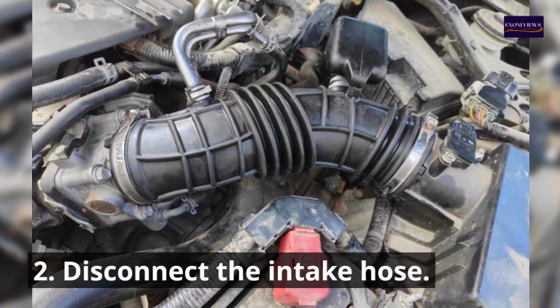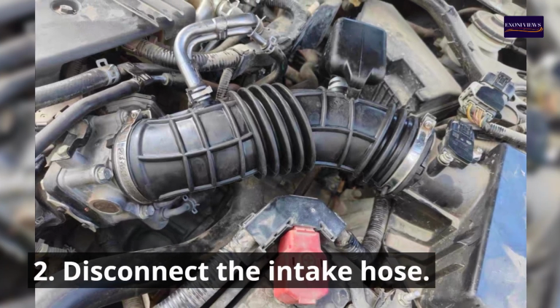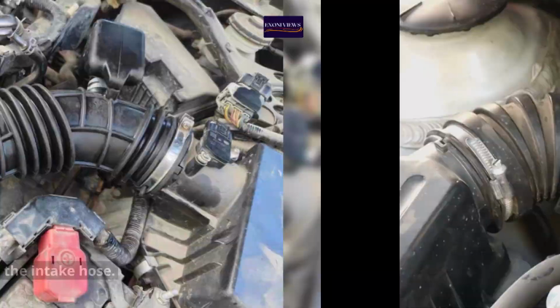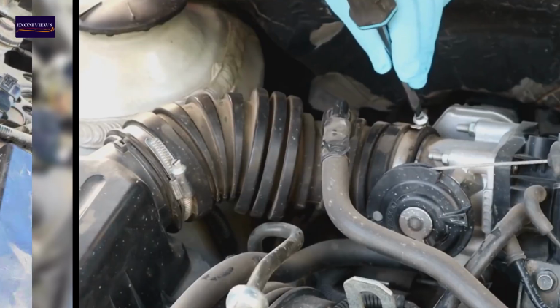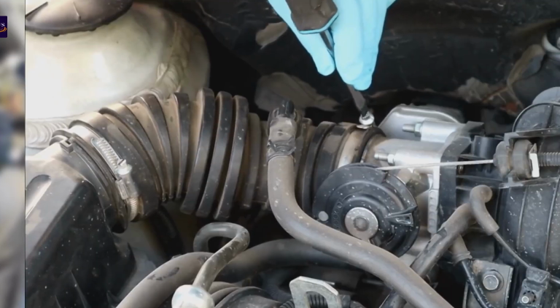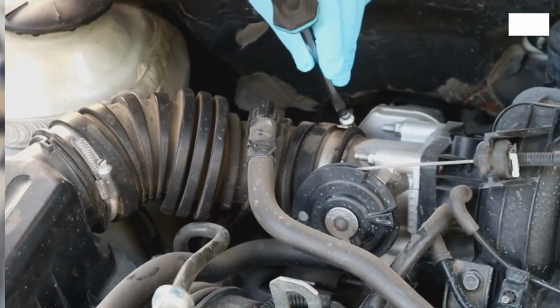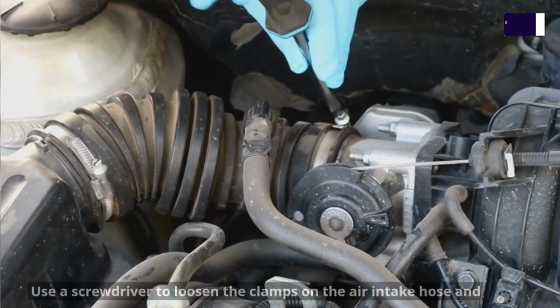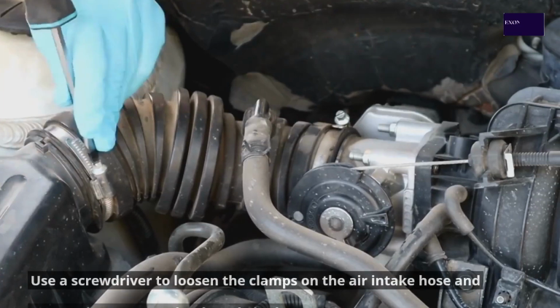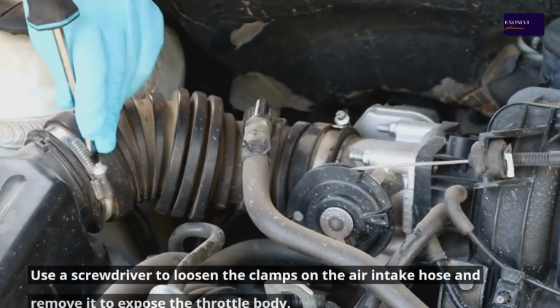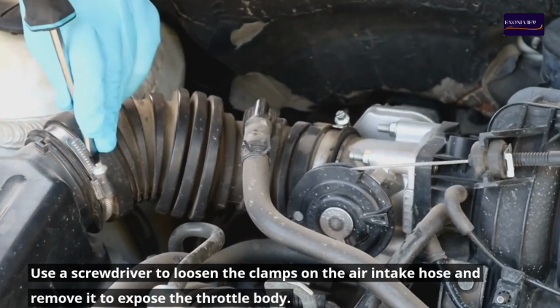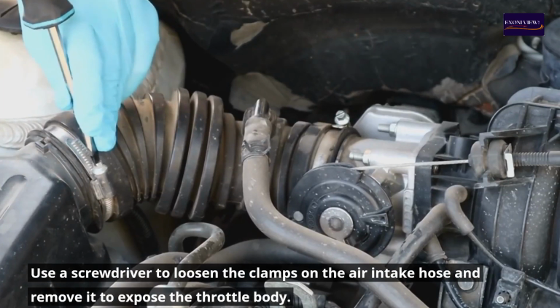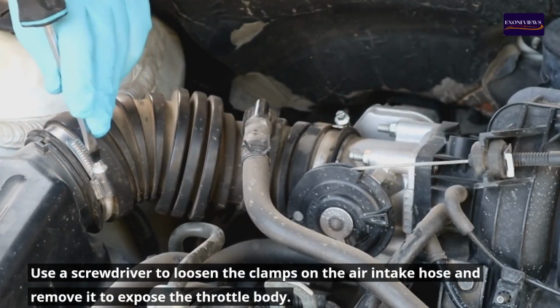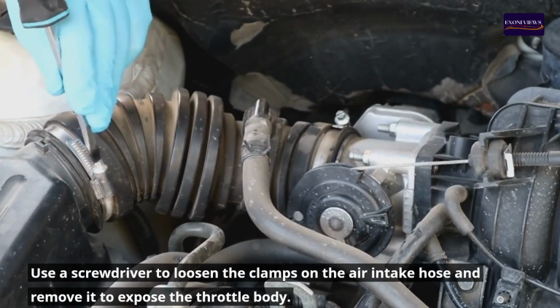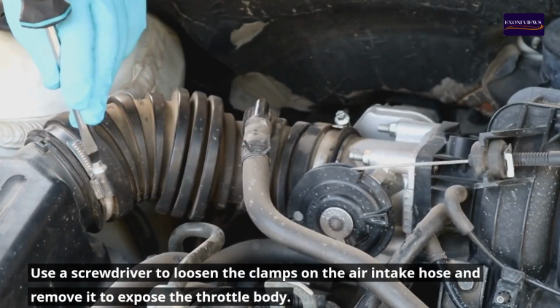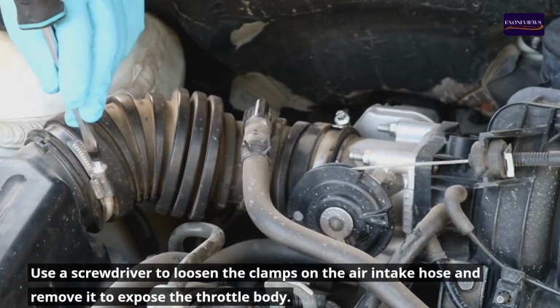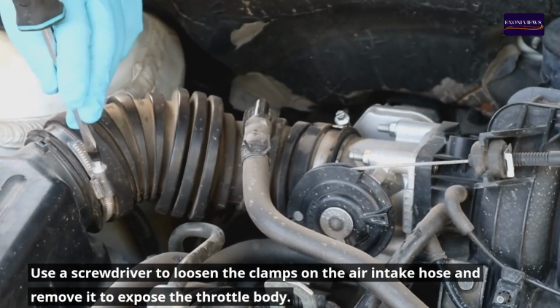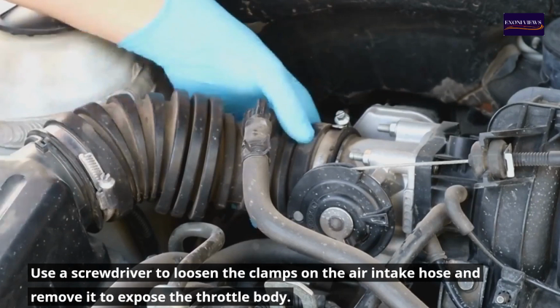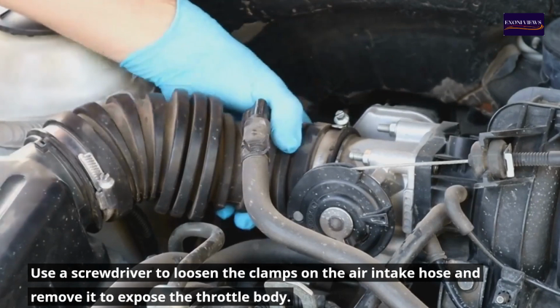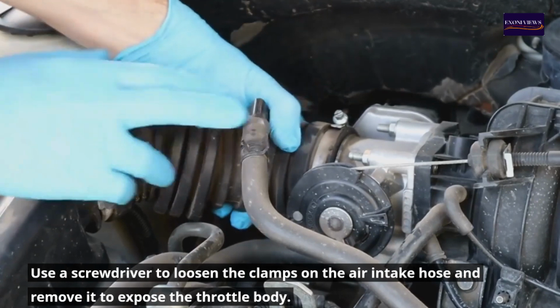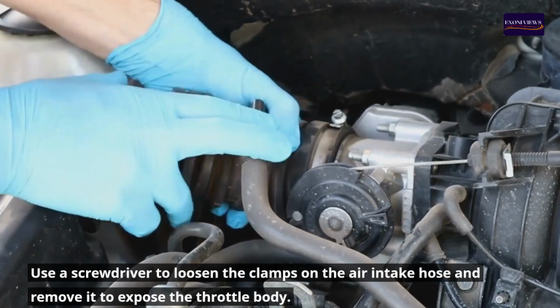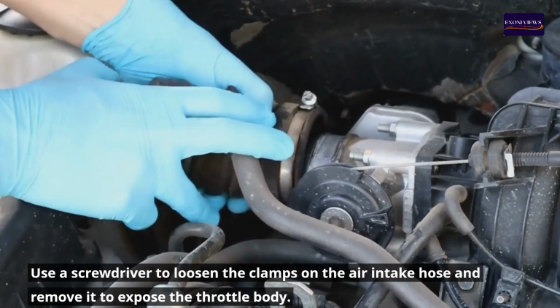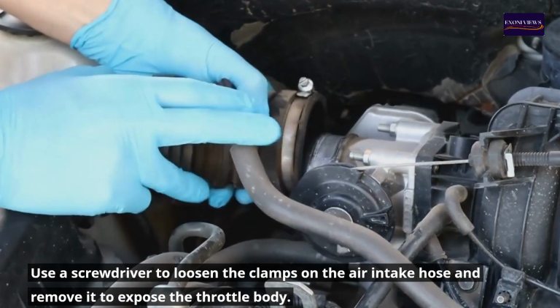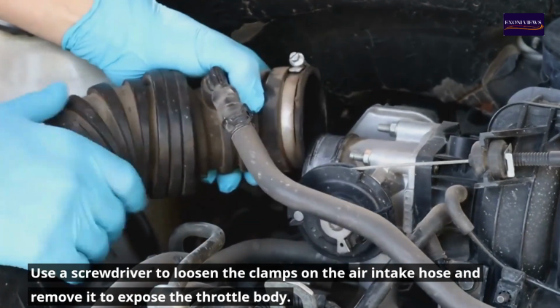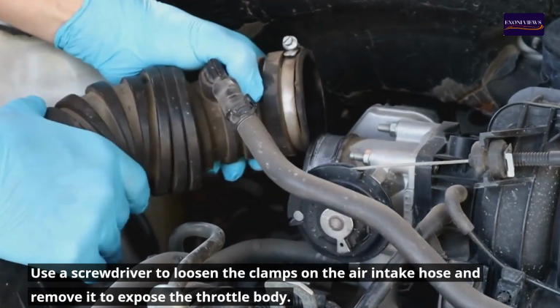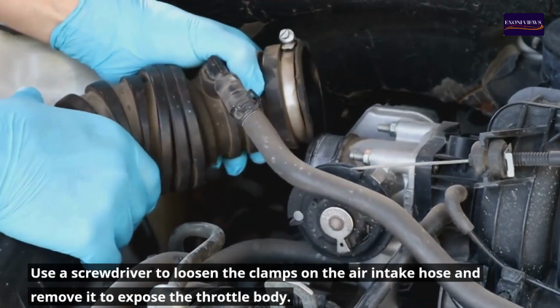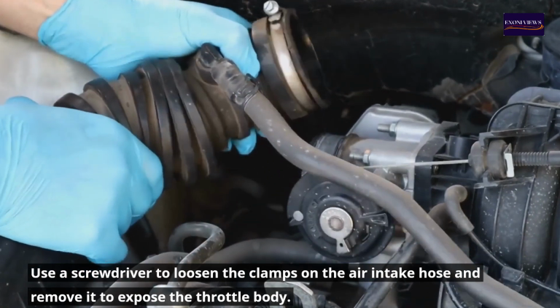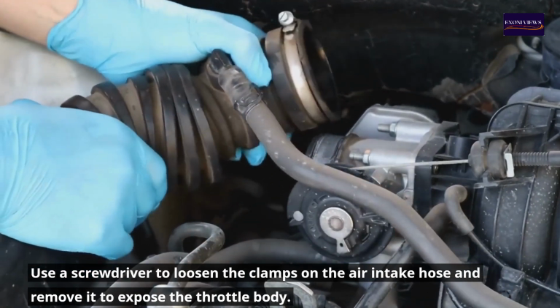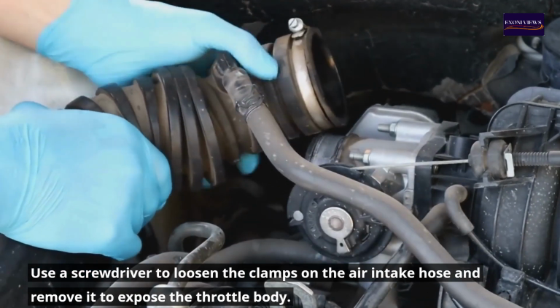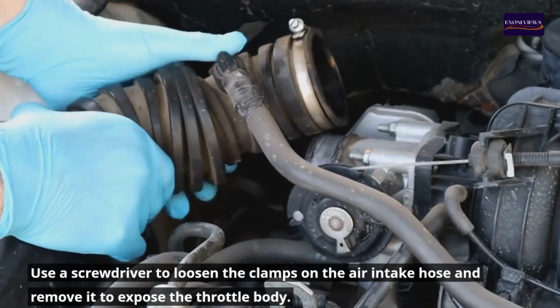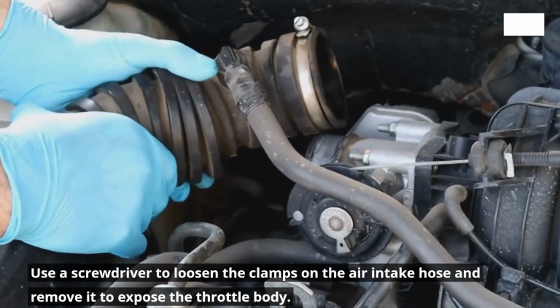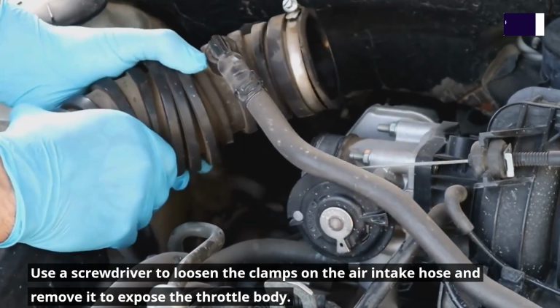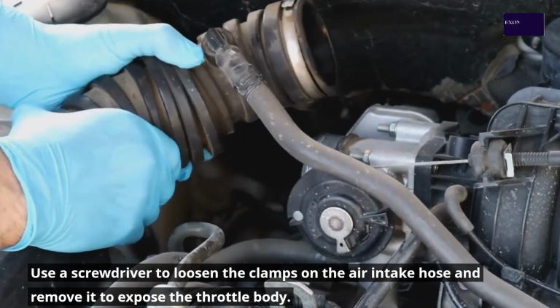Step 2: Disconnect the intake hose. Use a screwdriver to loosen the clamps on the air intake hose and remove it to expose the throttle body.